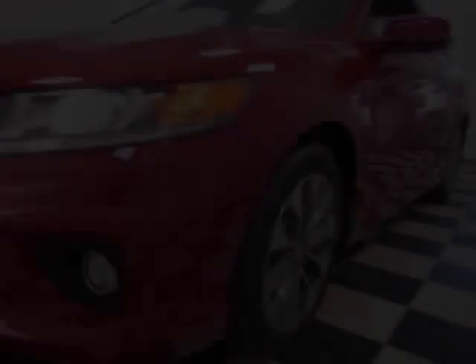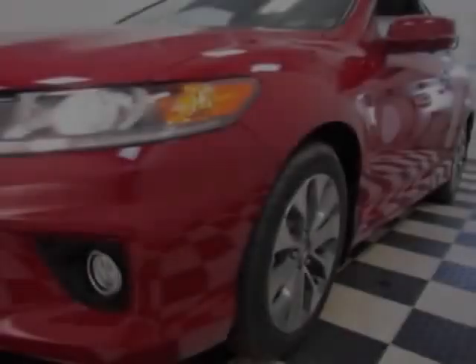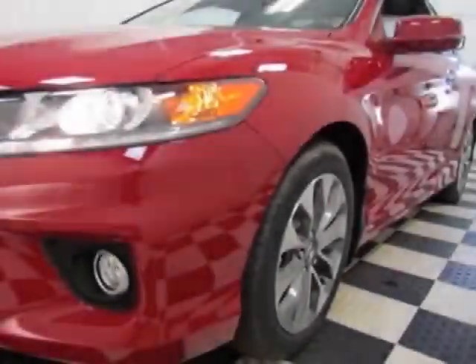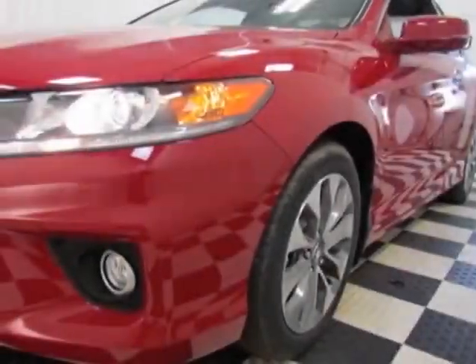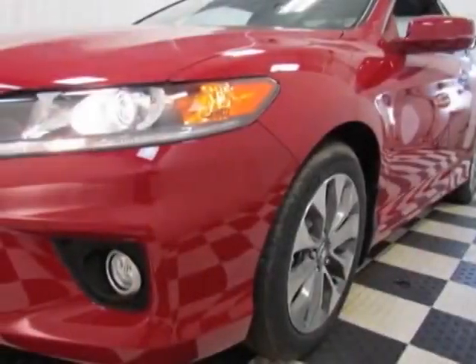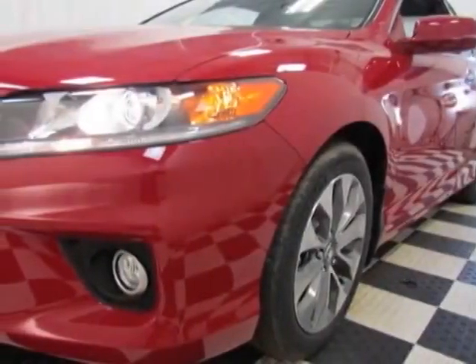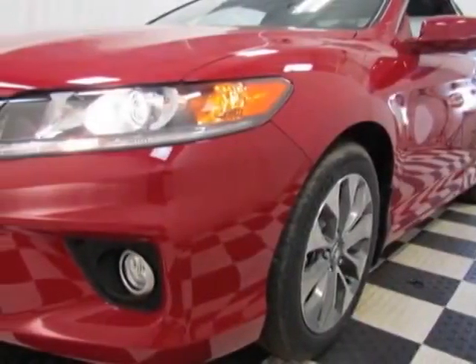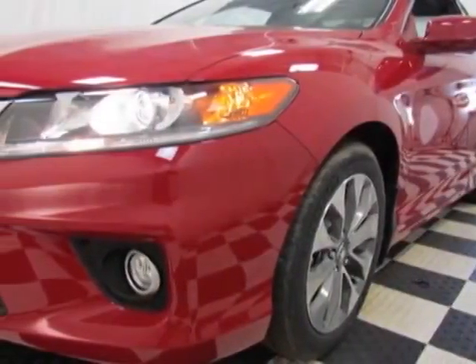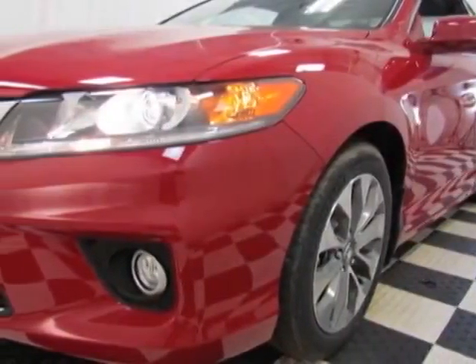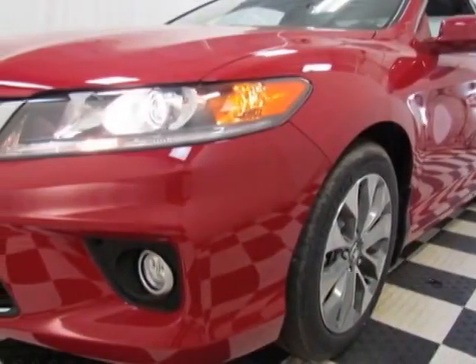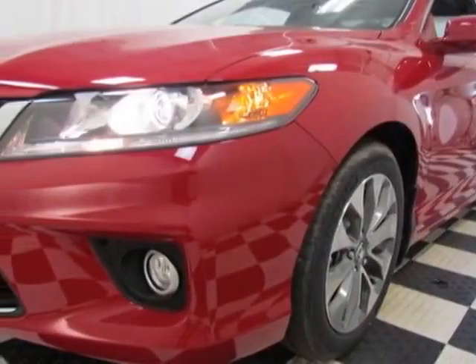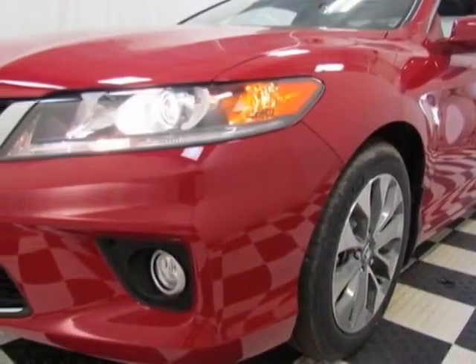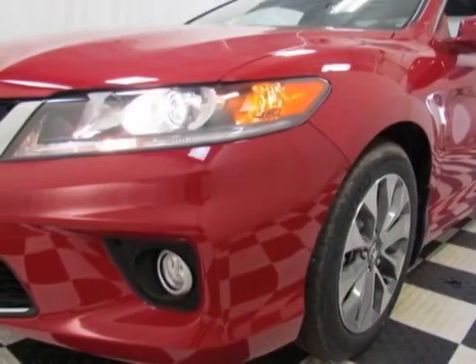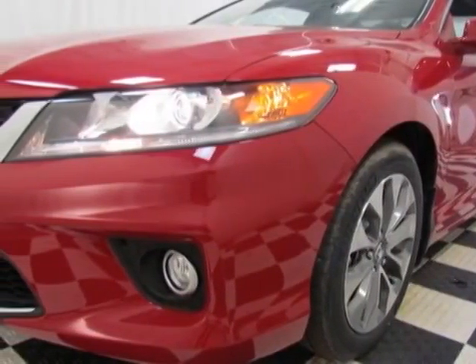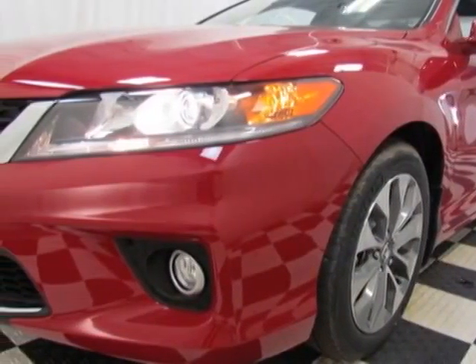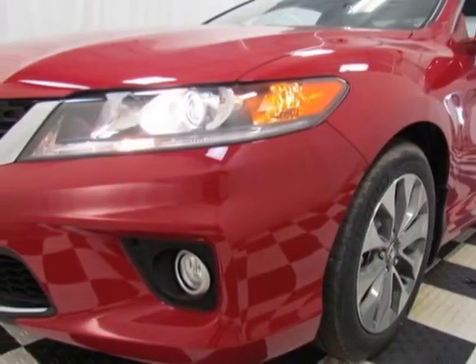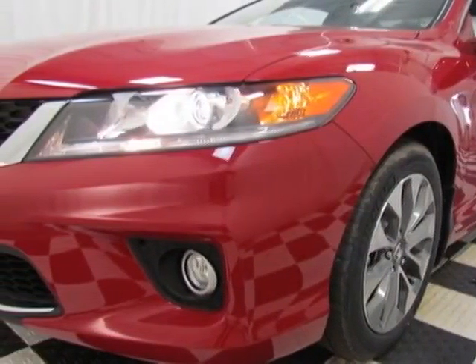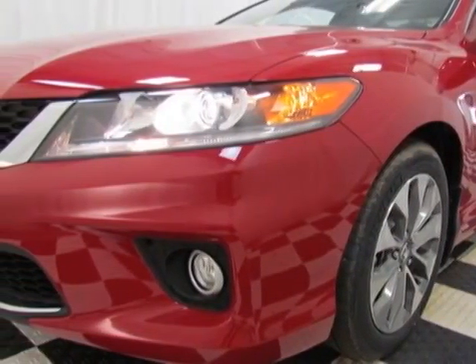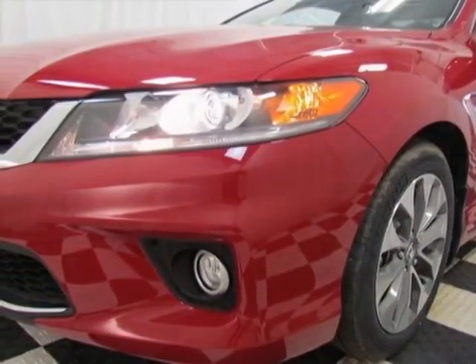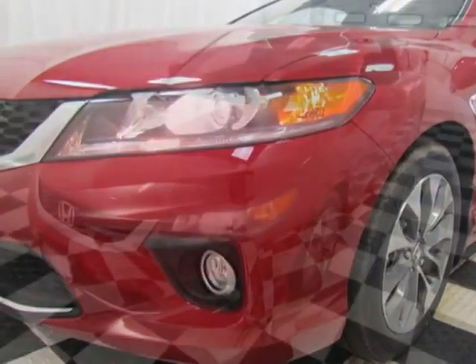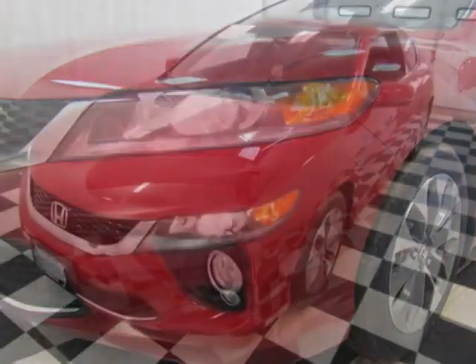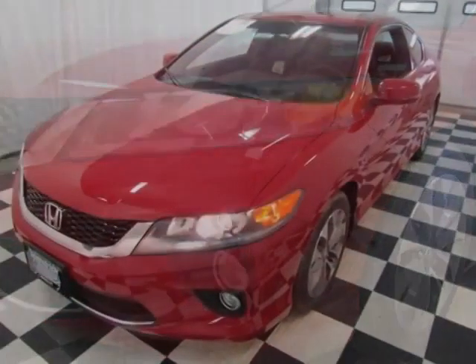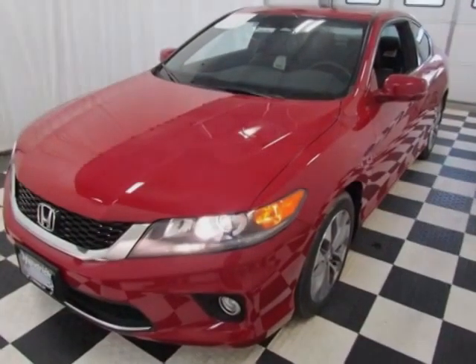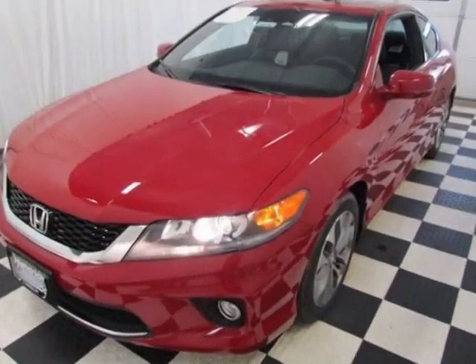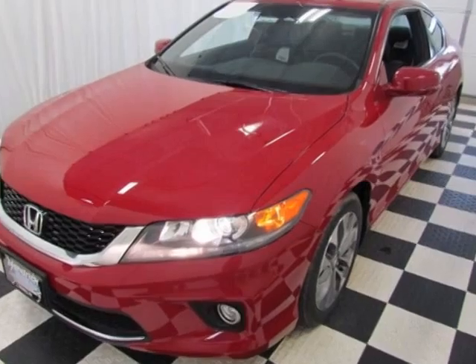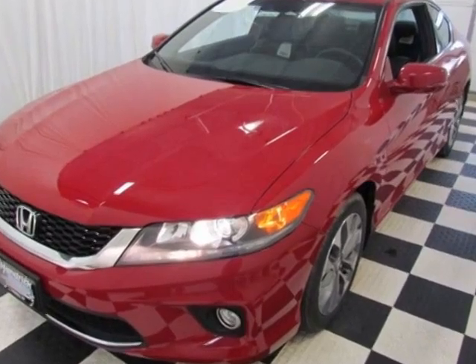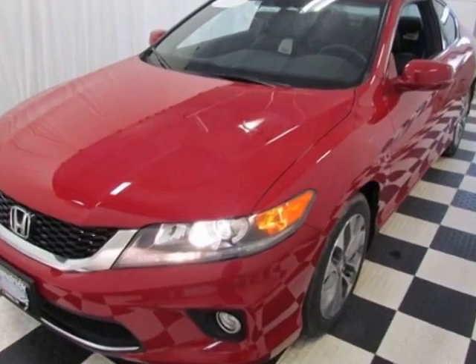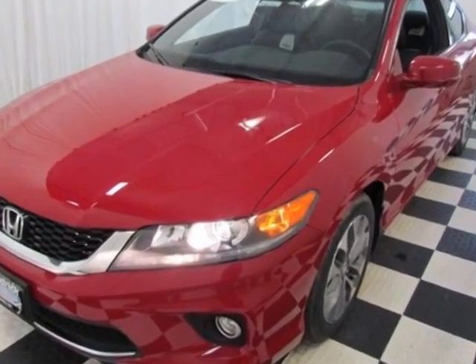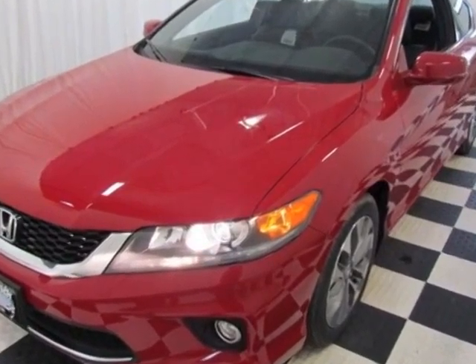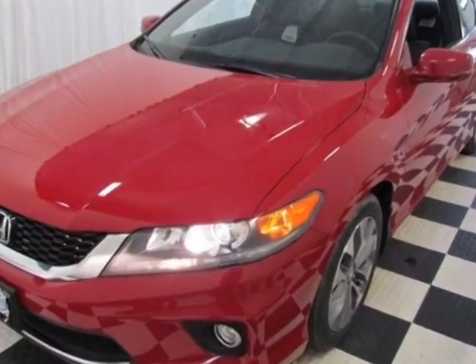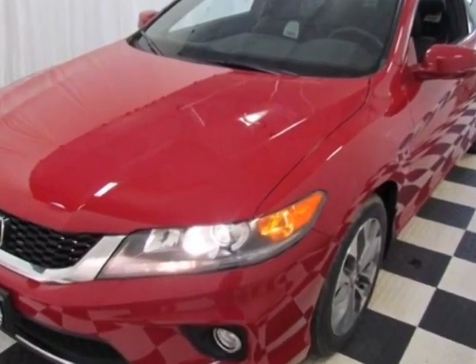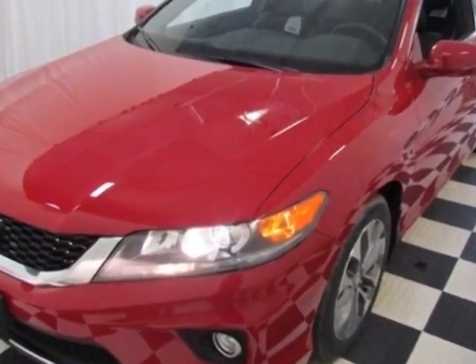Take a look at this new 2014 Honda Accord Coupe. For your protection, this vehicle has a full factory warranty.